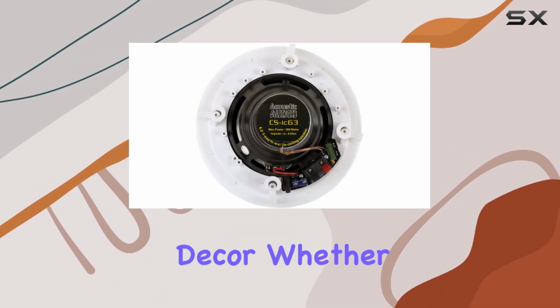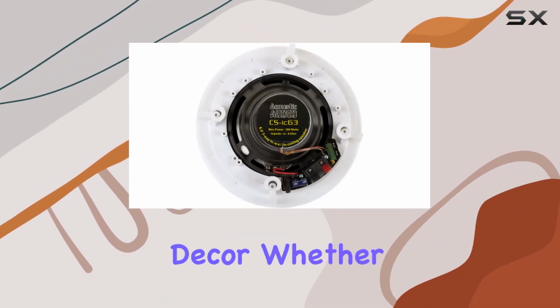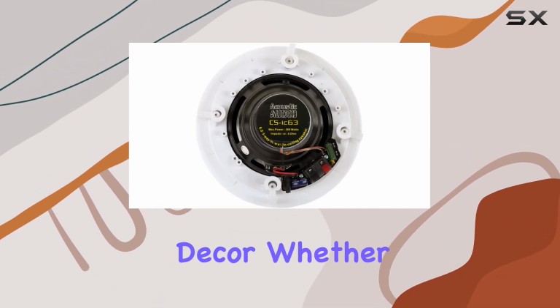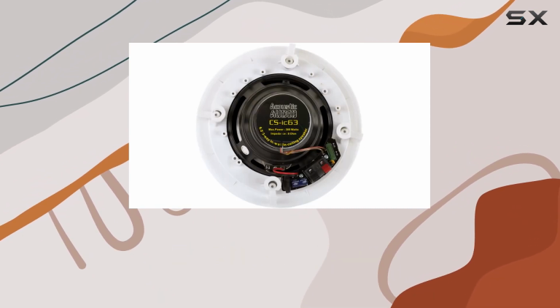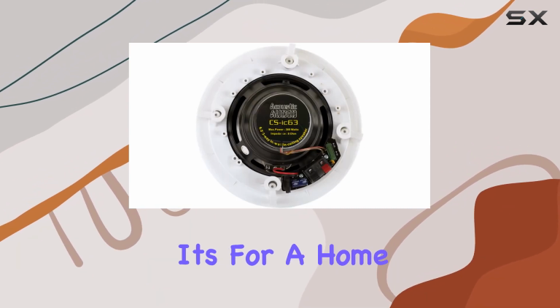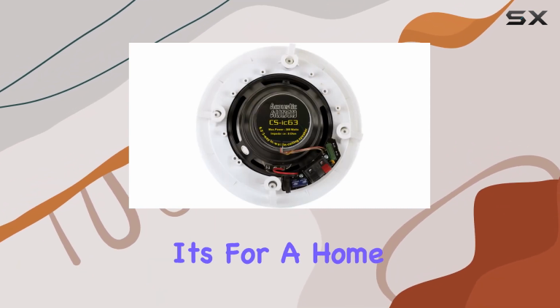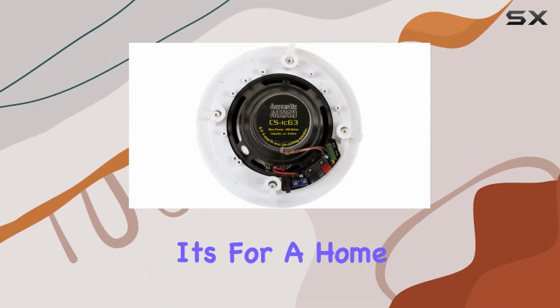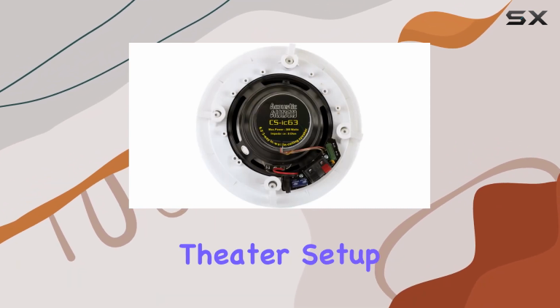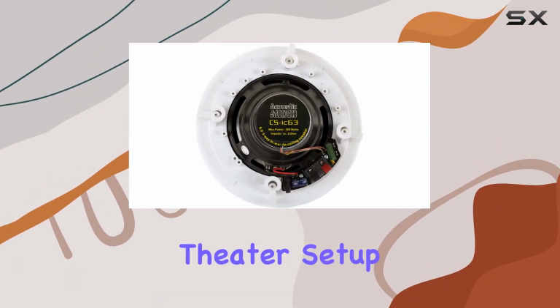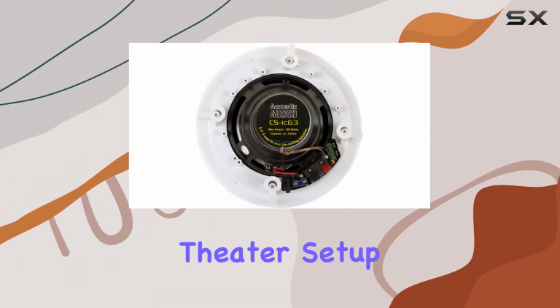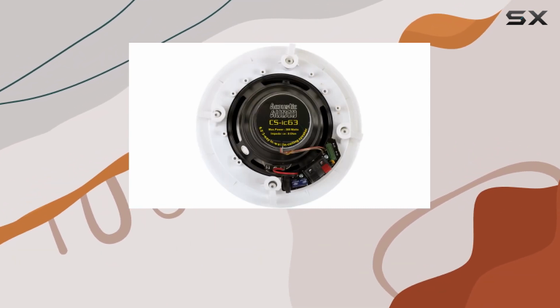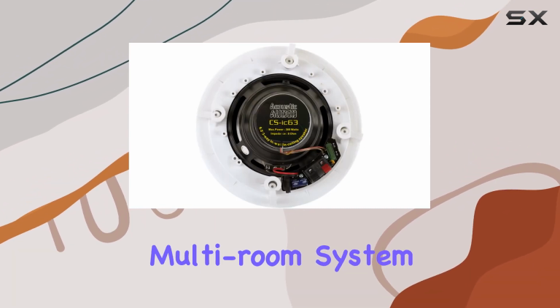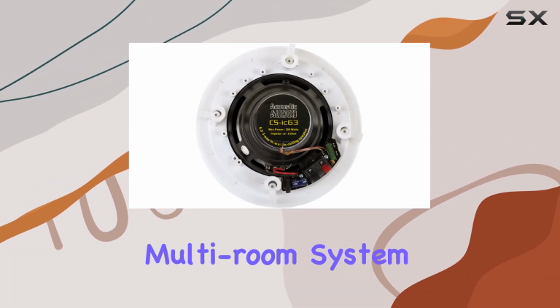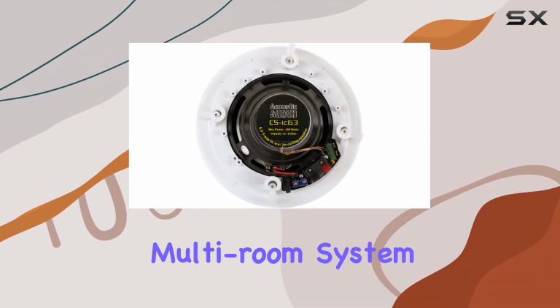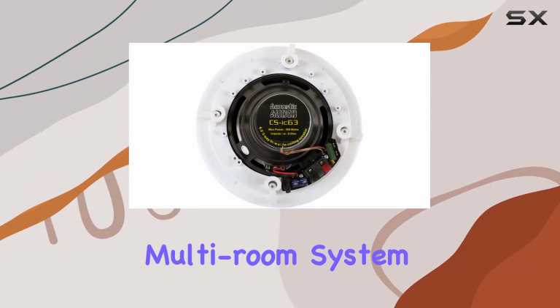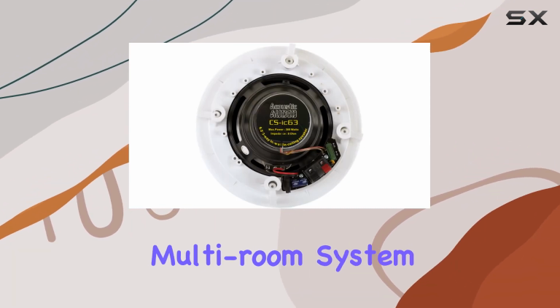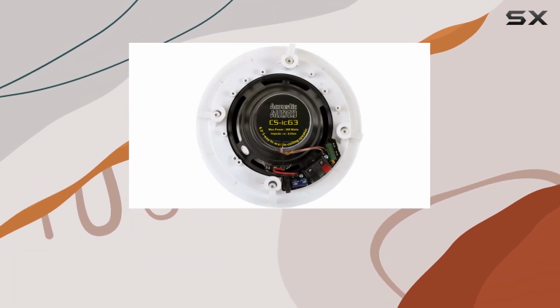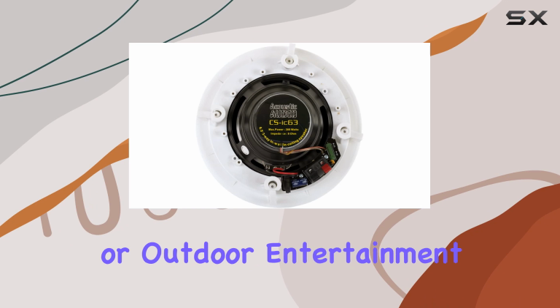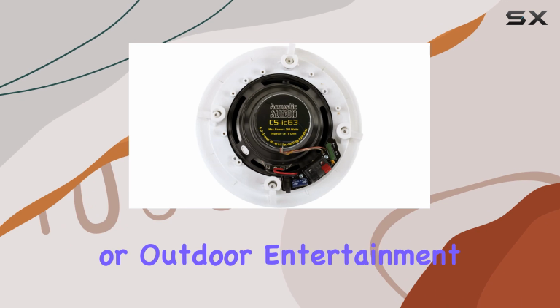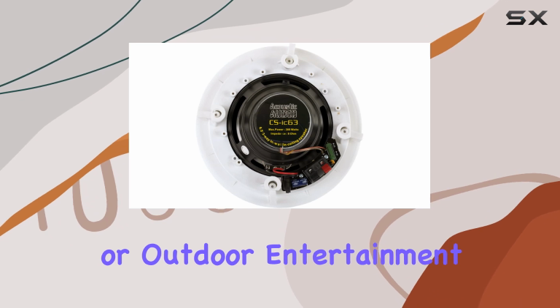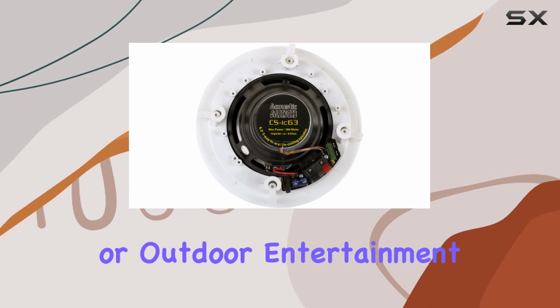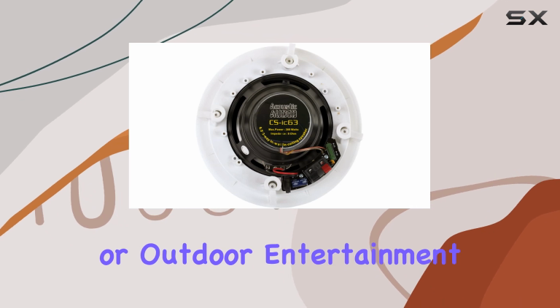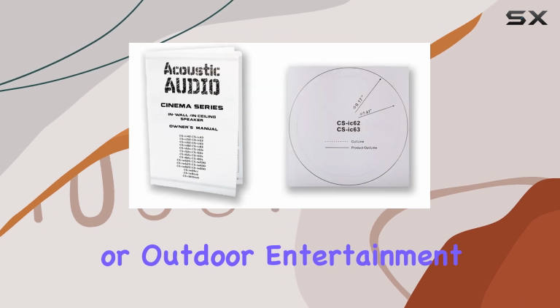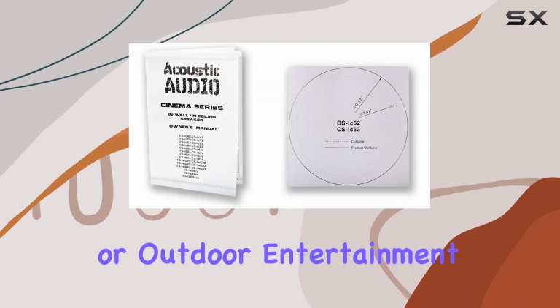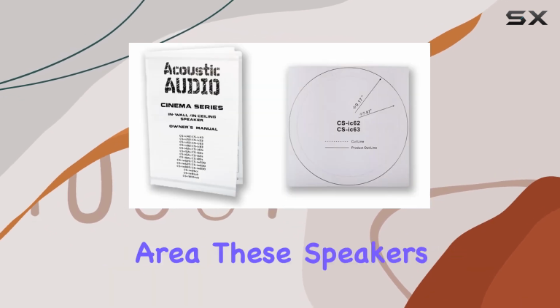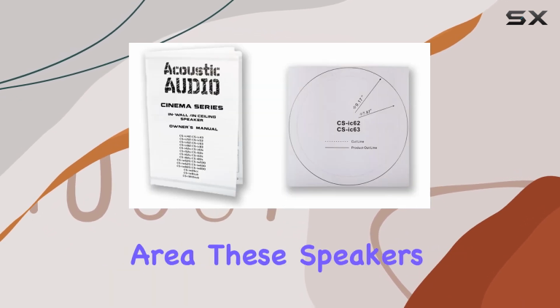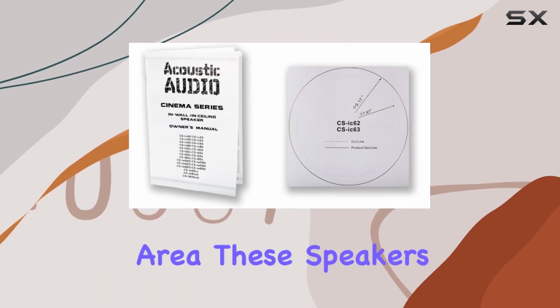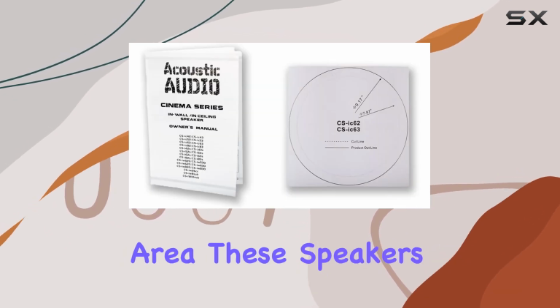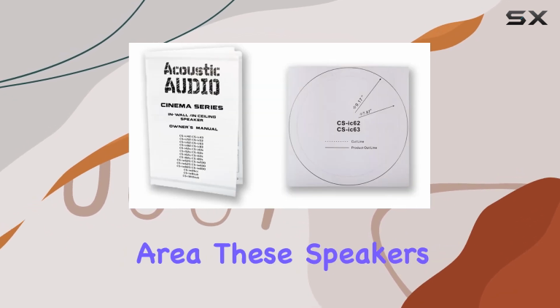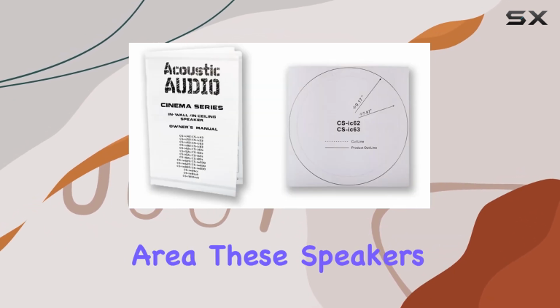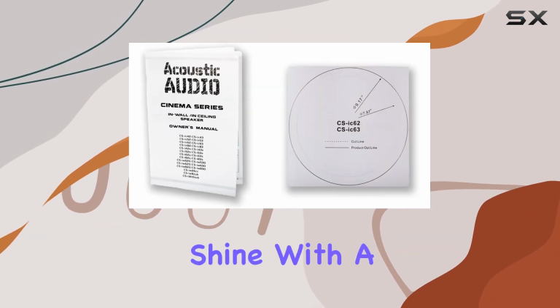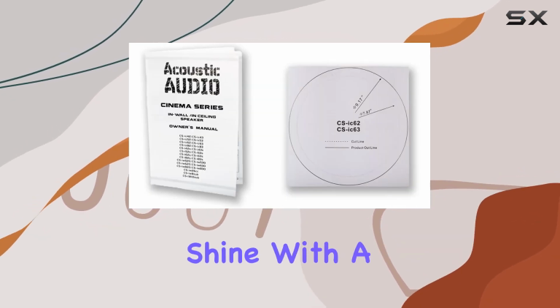Whether it's for a home theater setup, multi-room system, or outdoor entertainment area, these speakers shine.